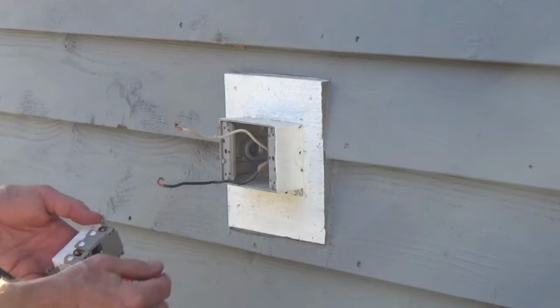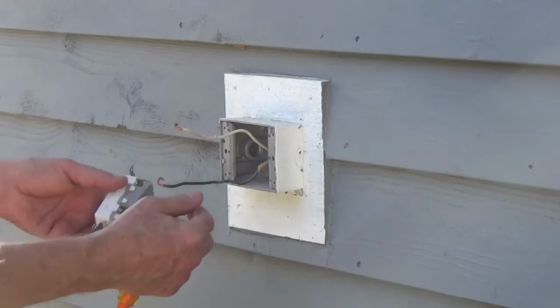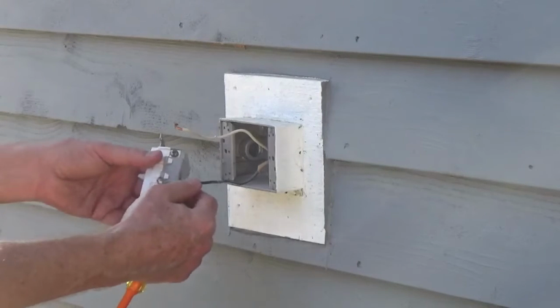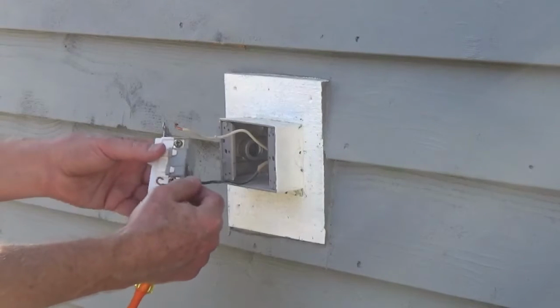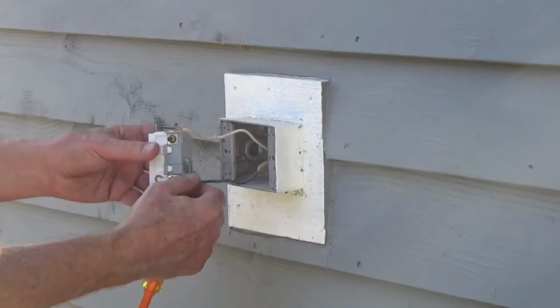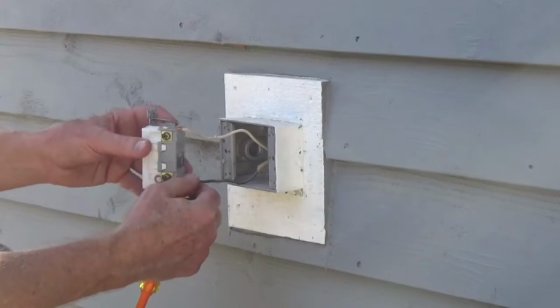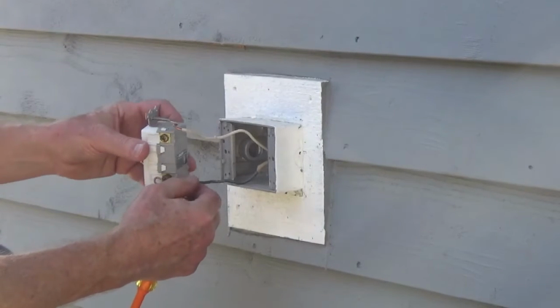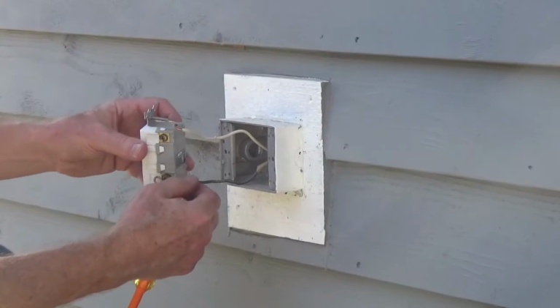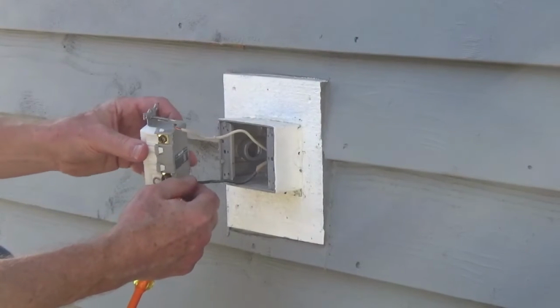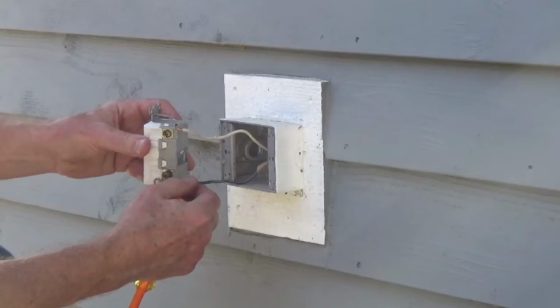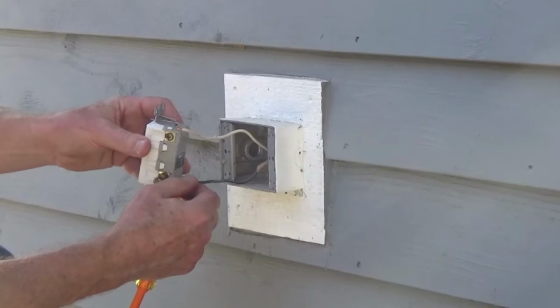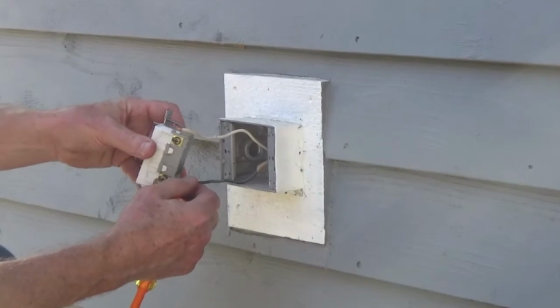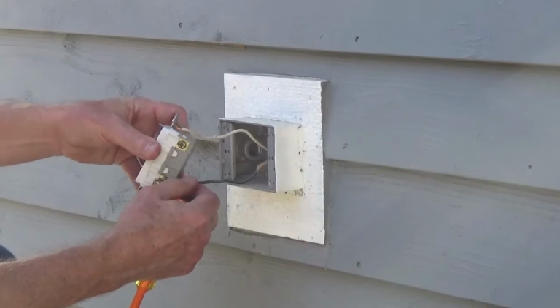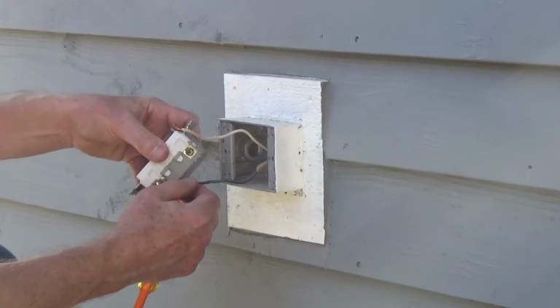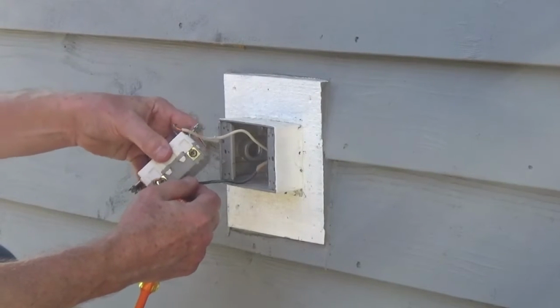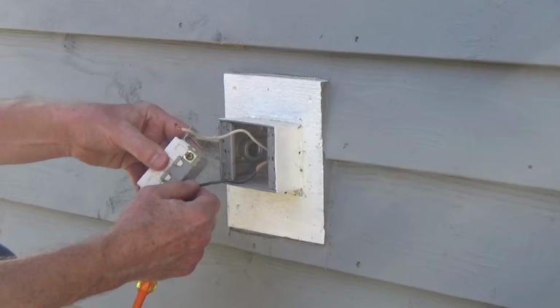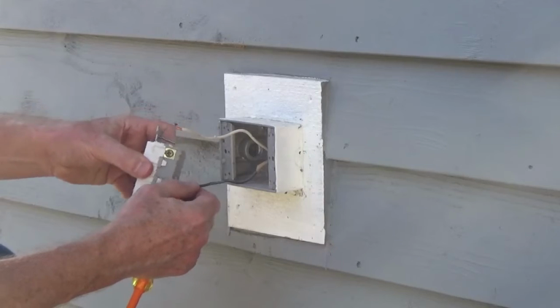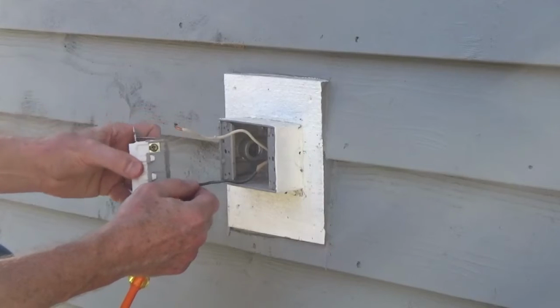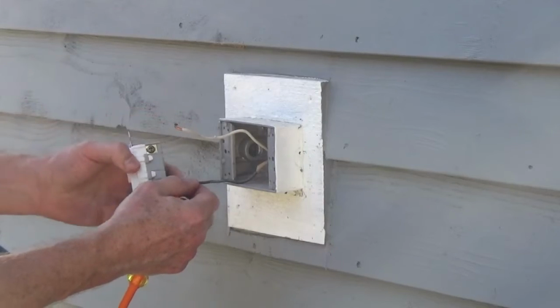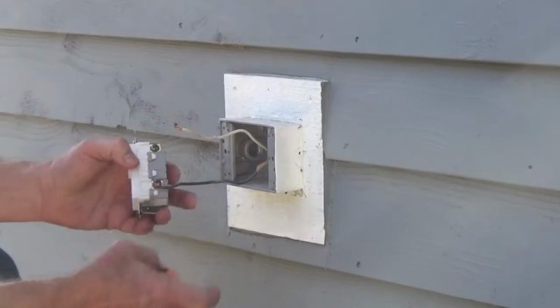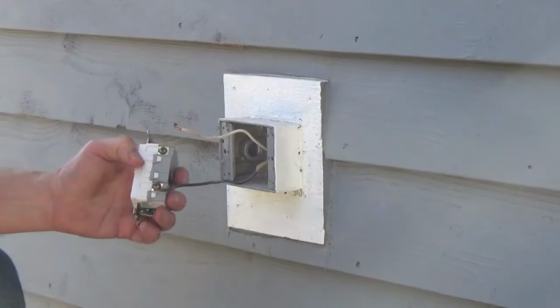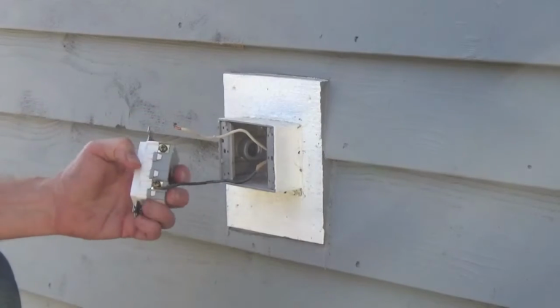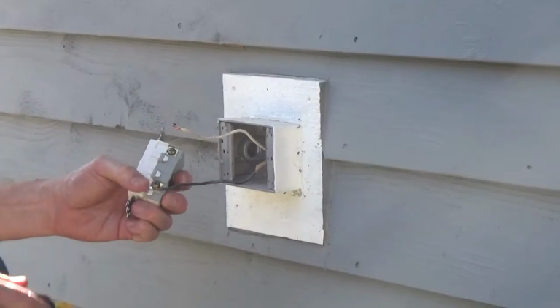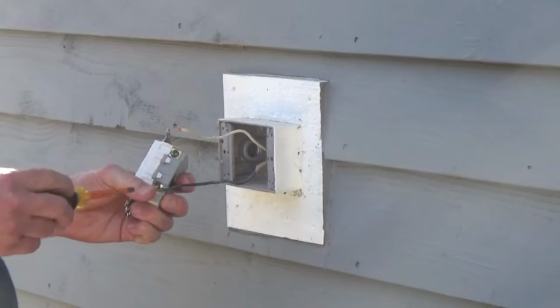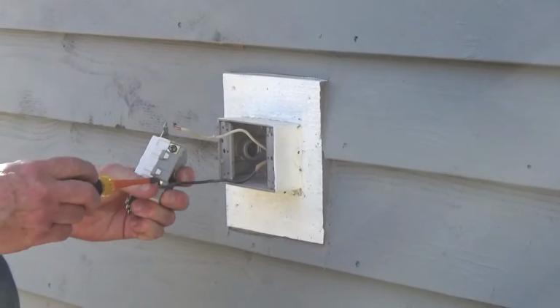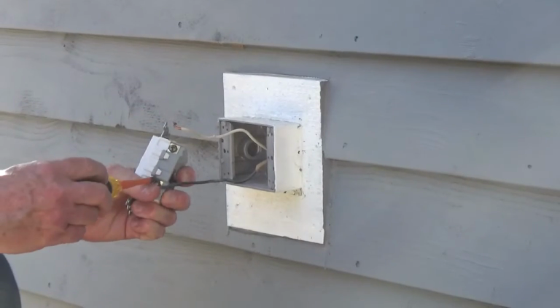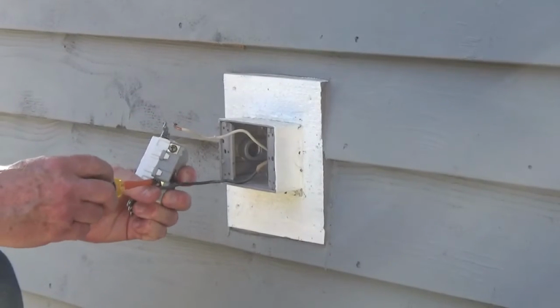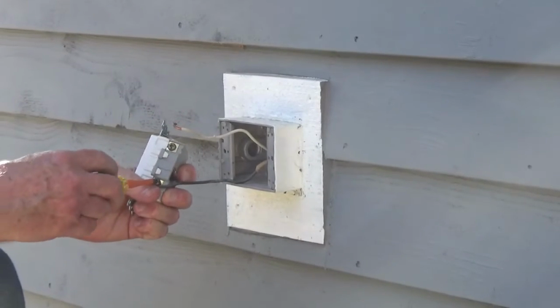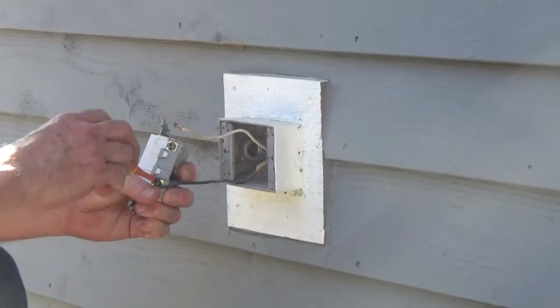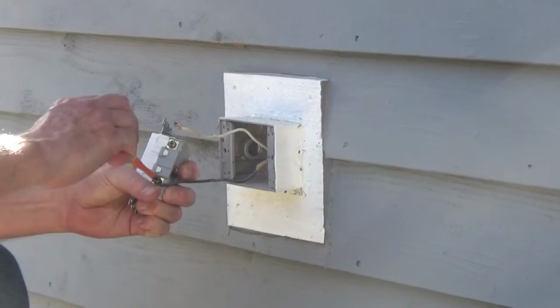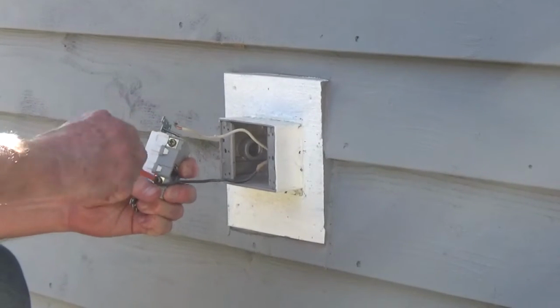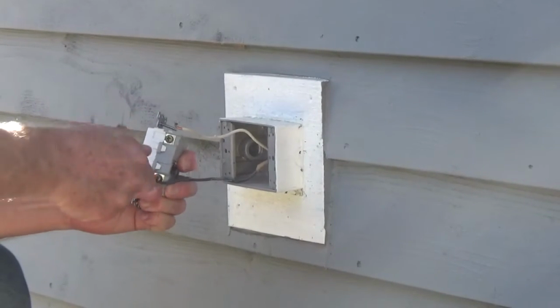If you have a bare ground or a green ground wire, you're going to connect it to the green ground screw.